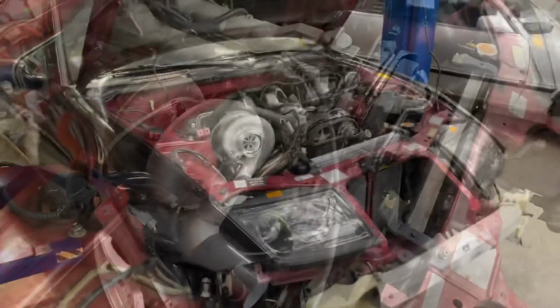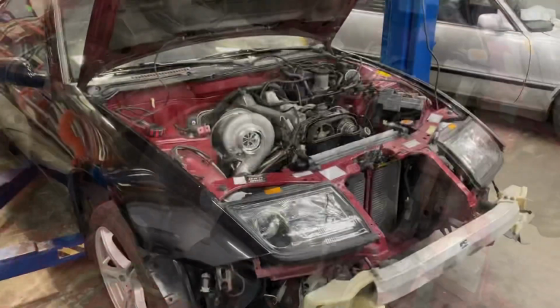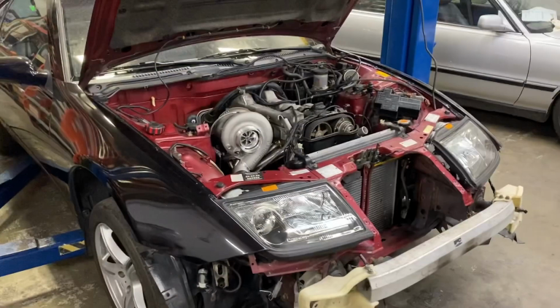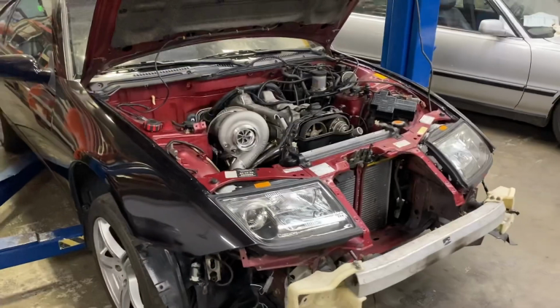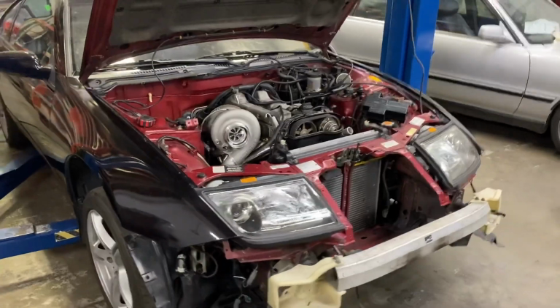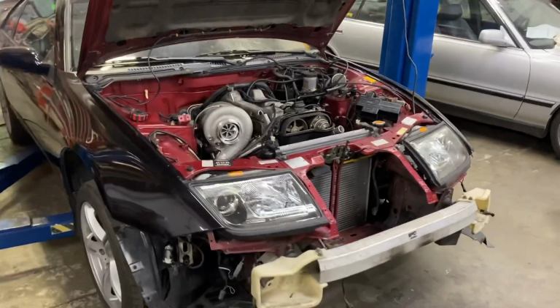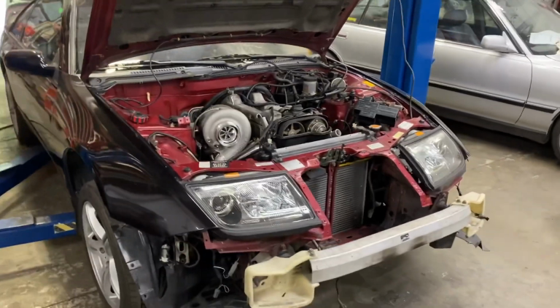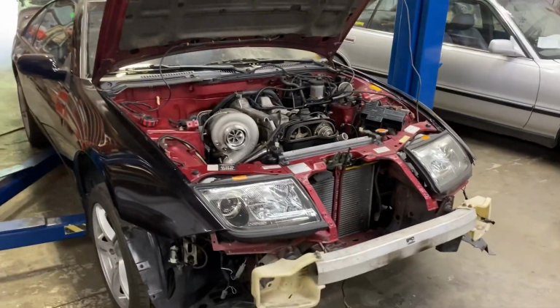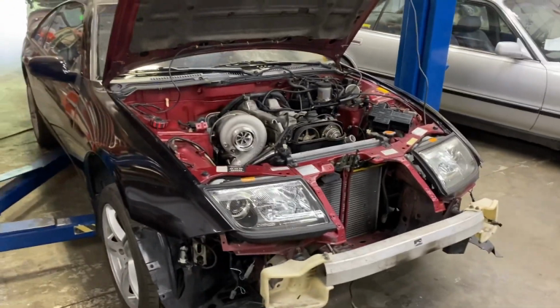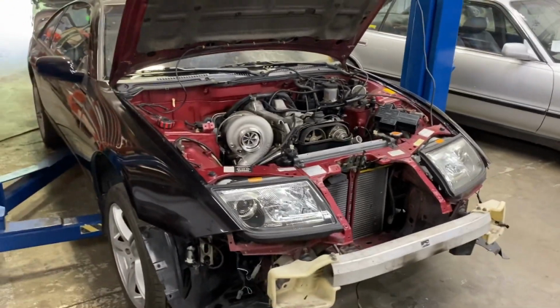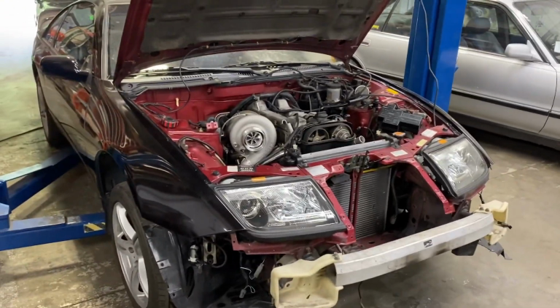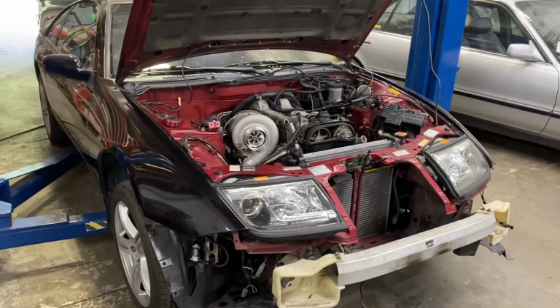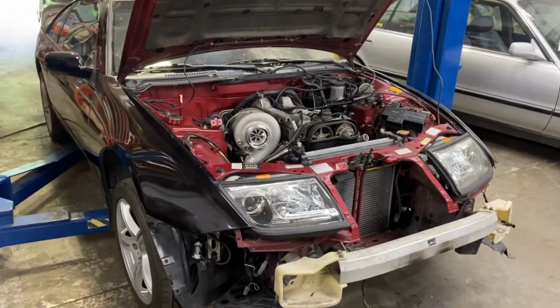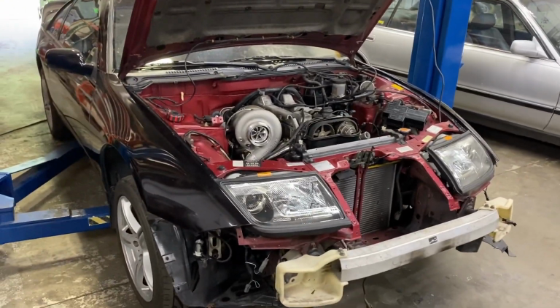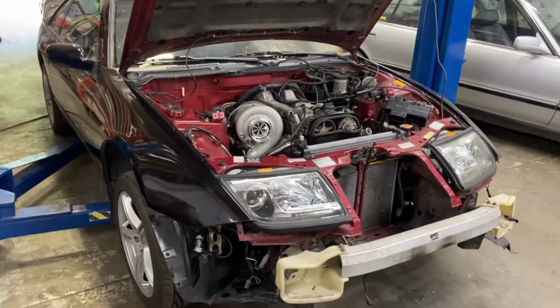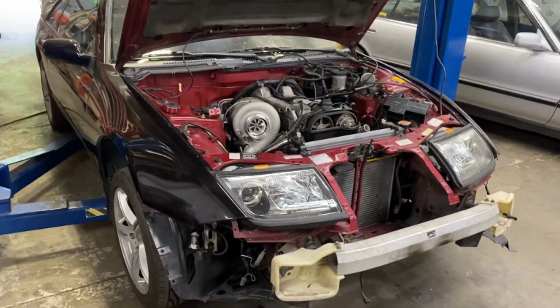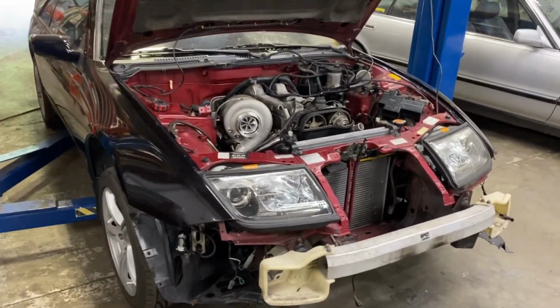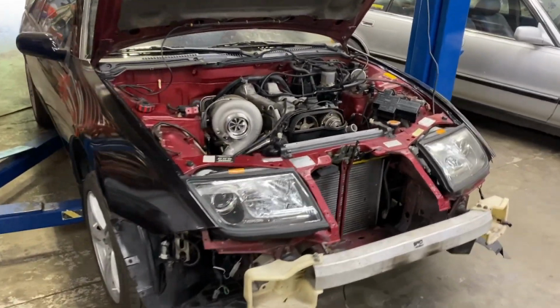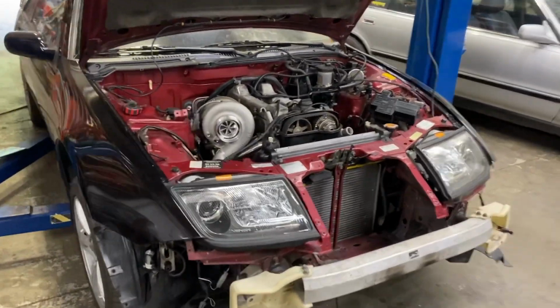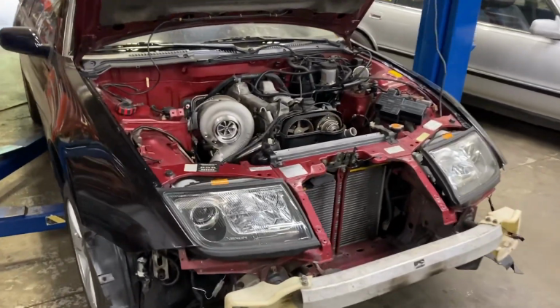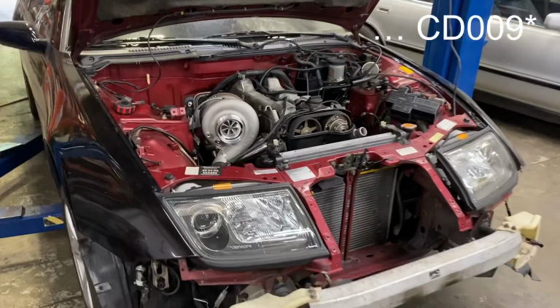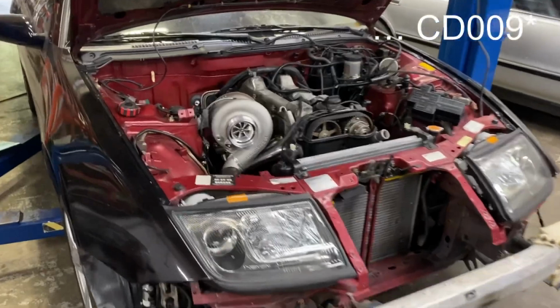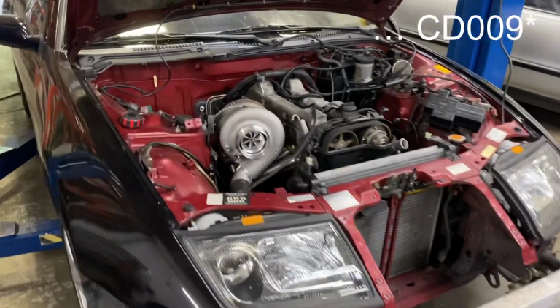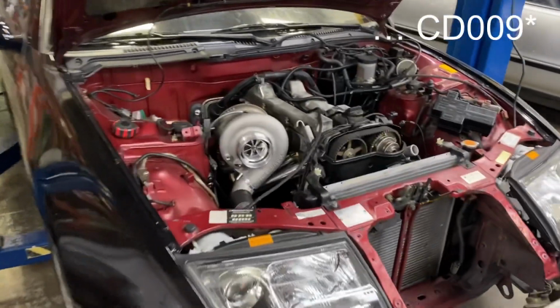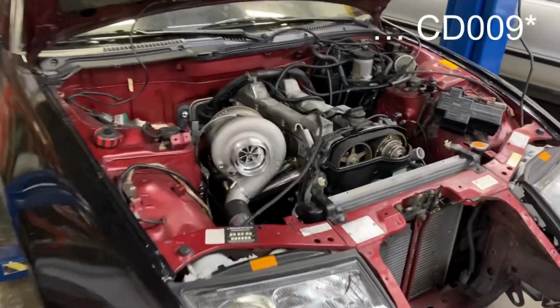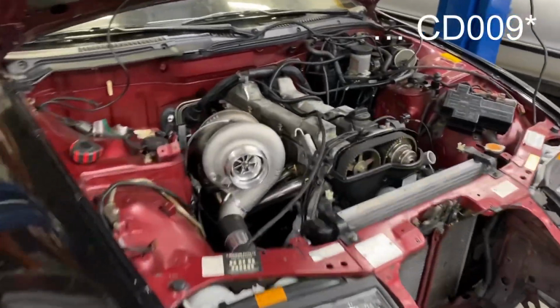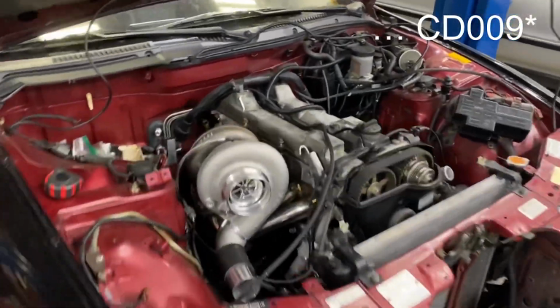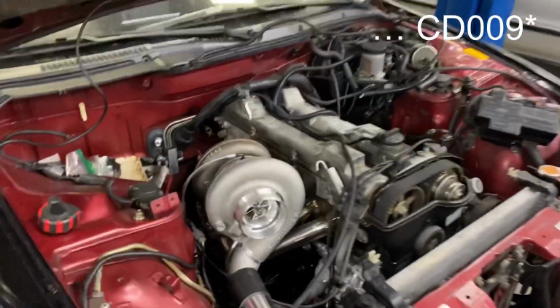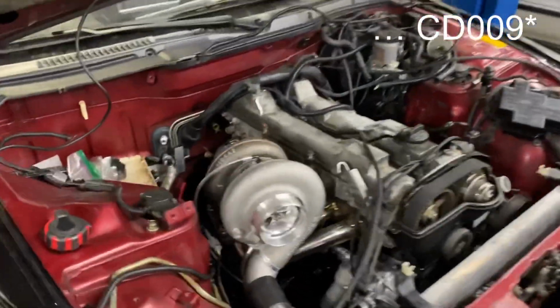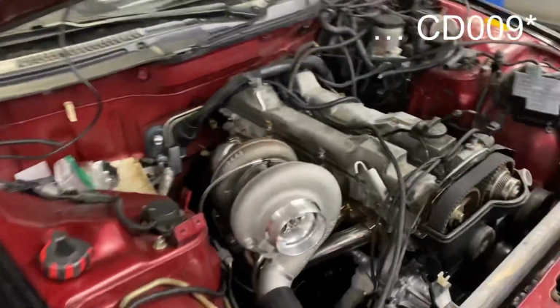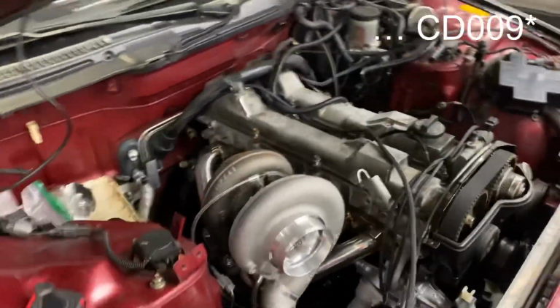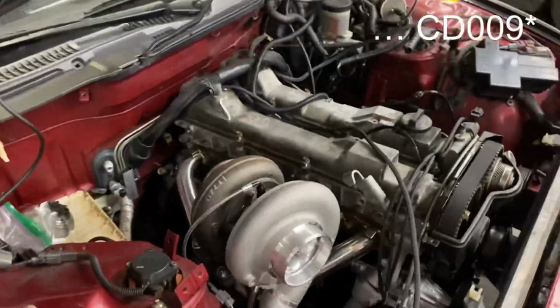I'm going to raise it up and show you some stuff underneath. This car is using a CD09 trans with a Toyota bell housing.